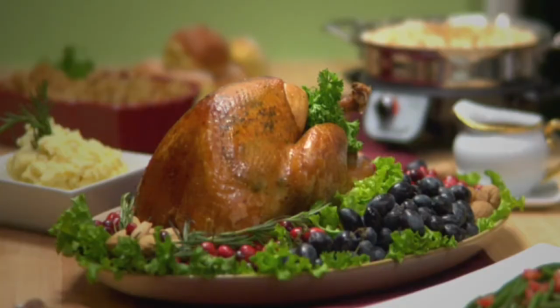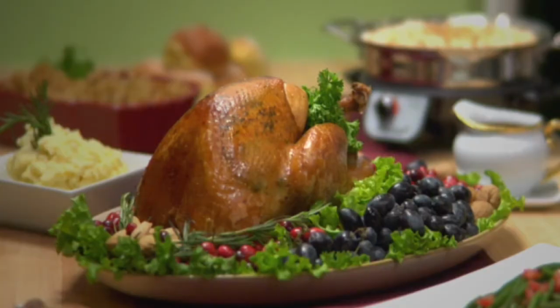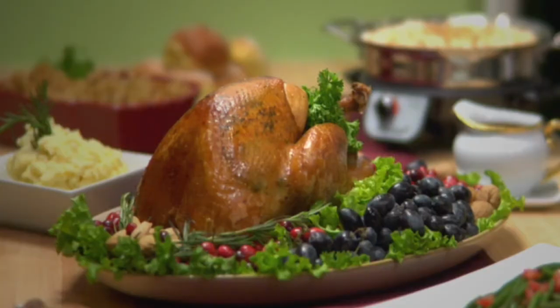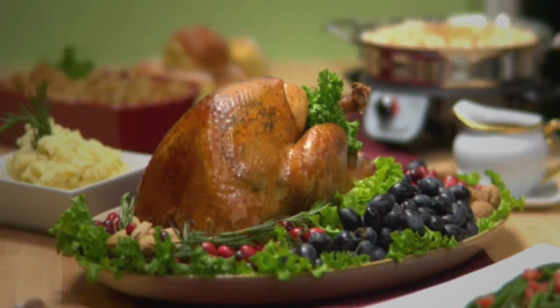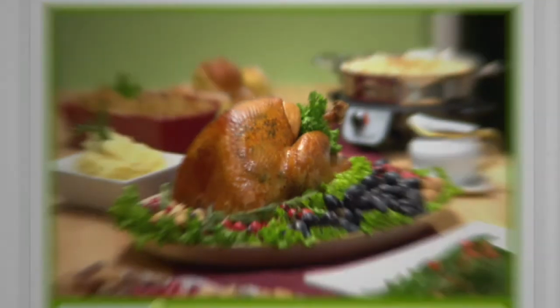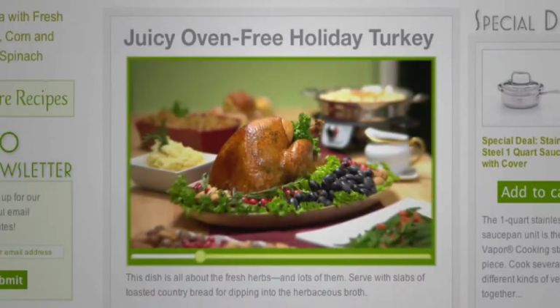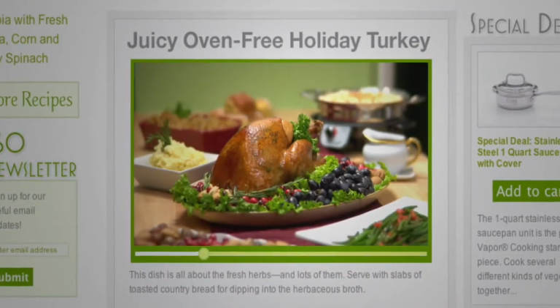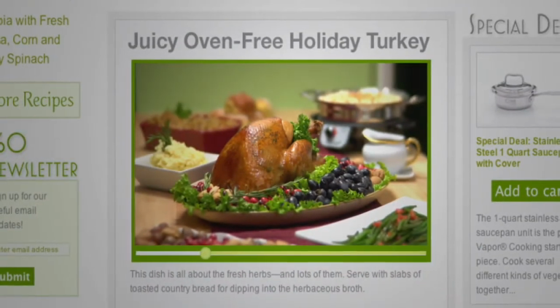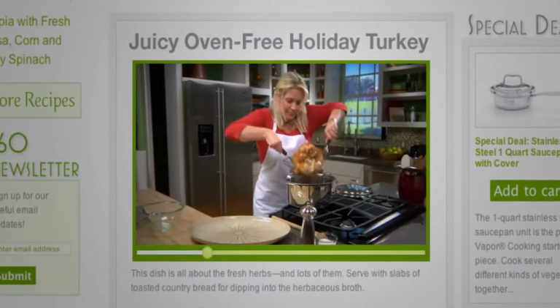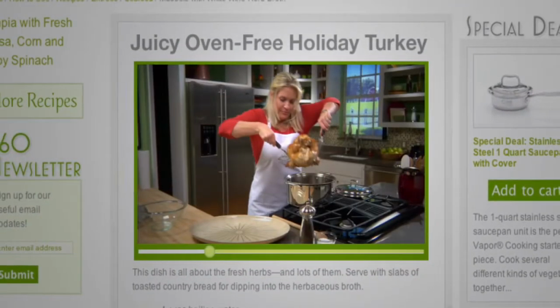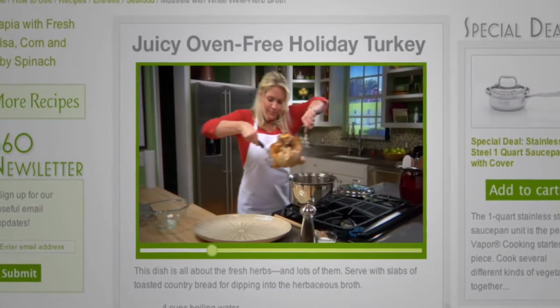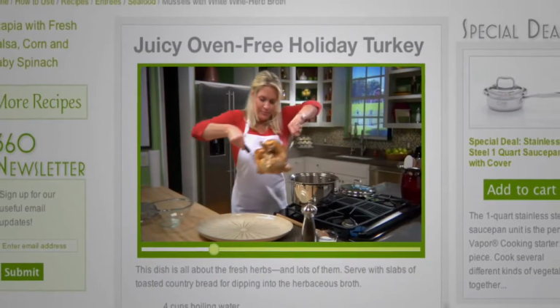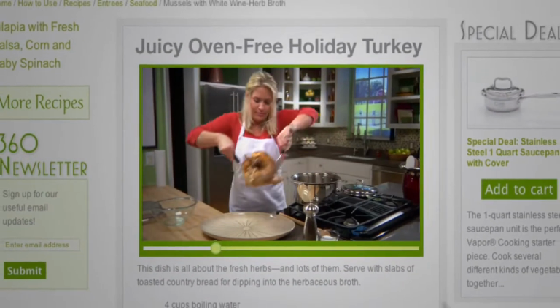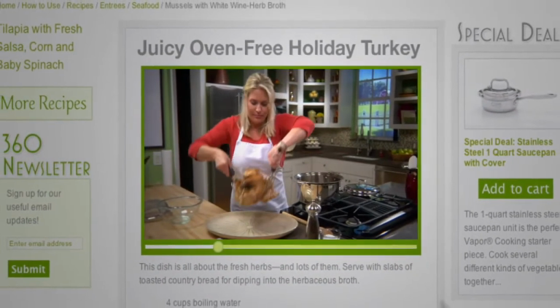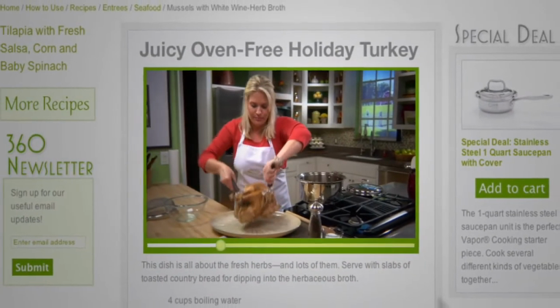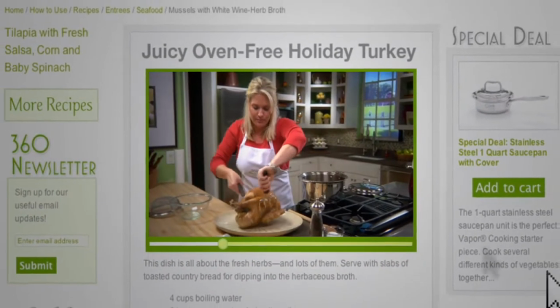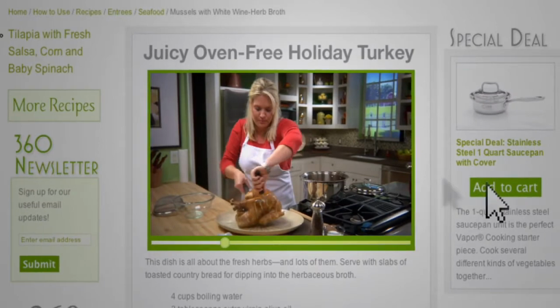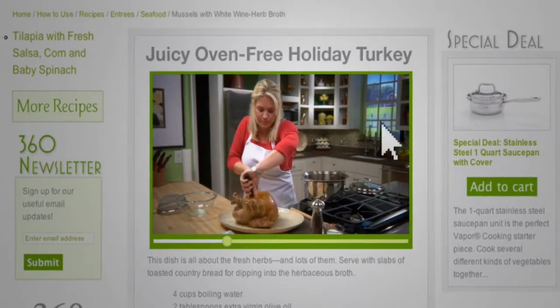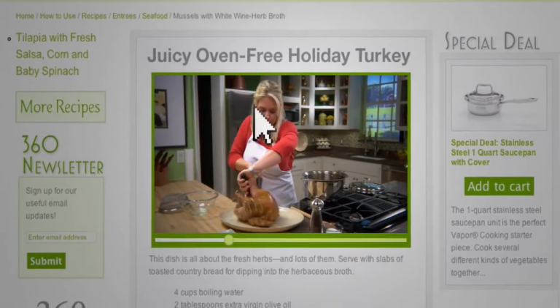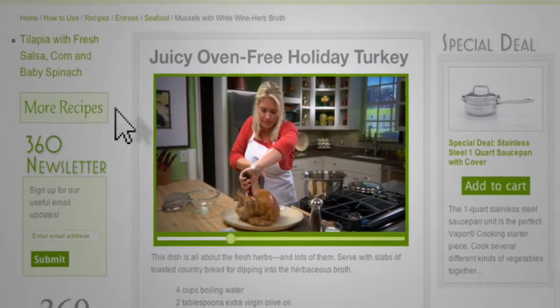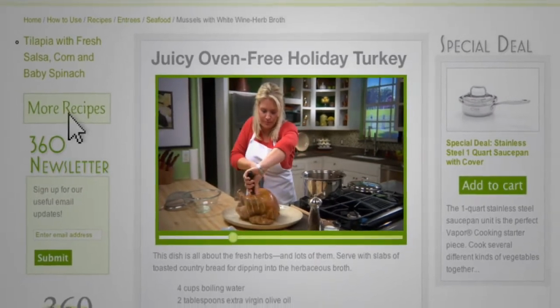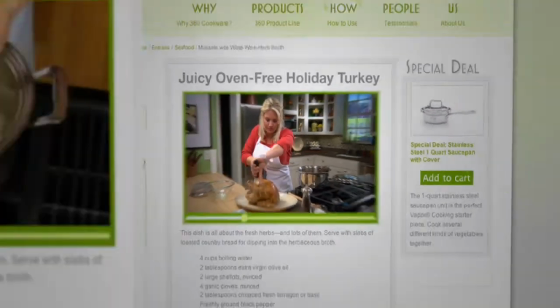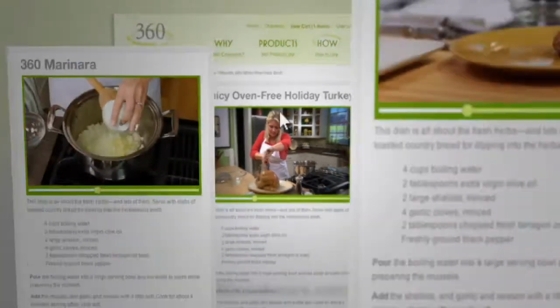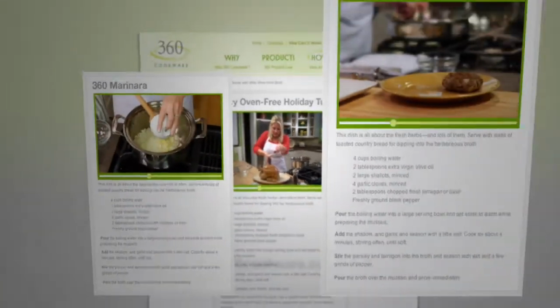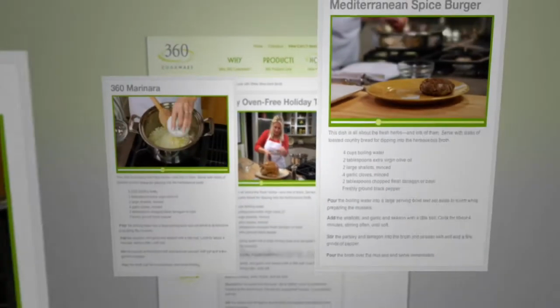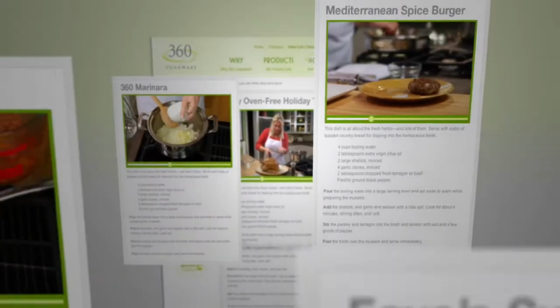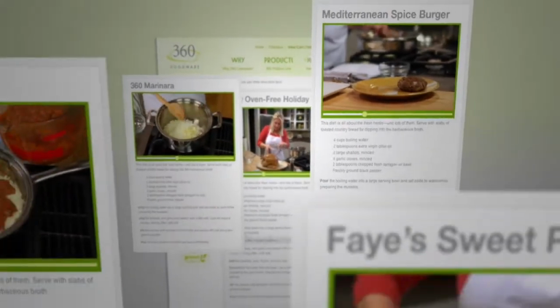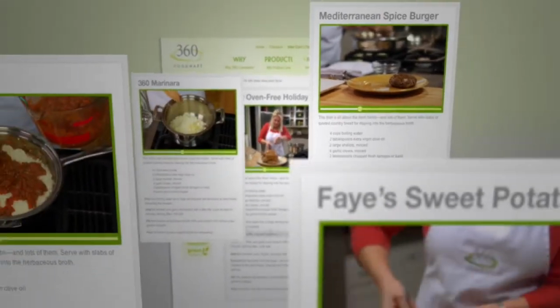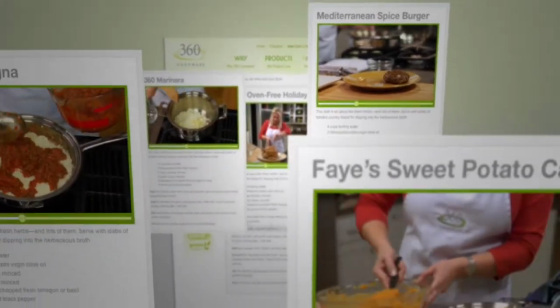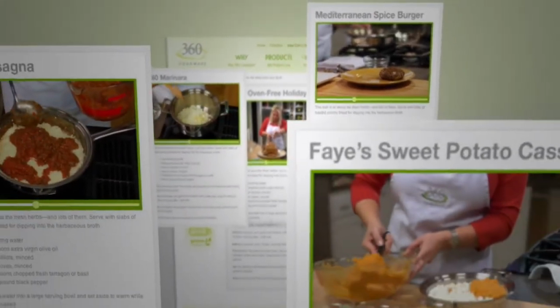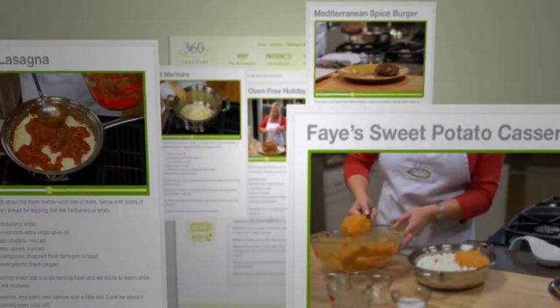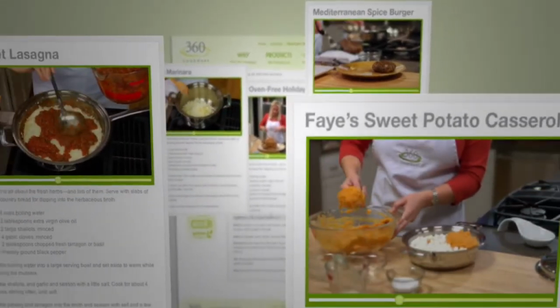Be sure to watch how to cook a turkey on top of the stove and view our complete recipes online at 360cookware.com.